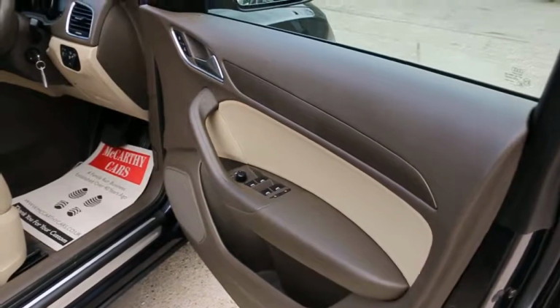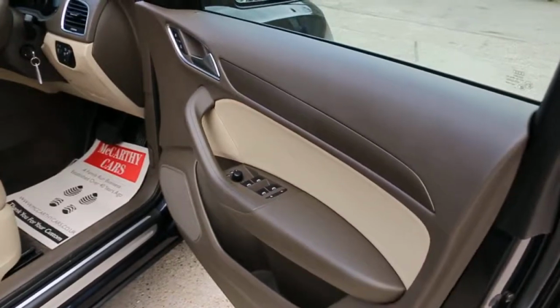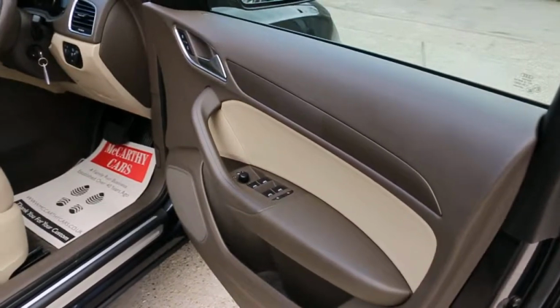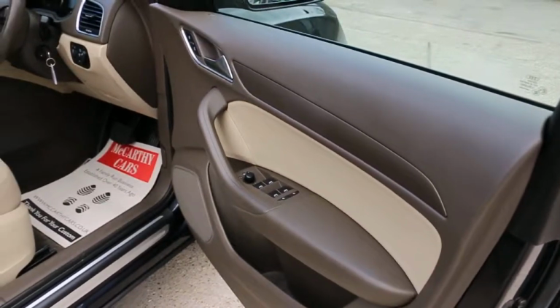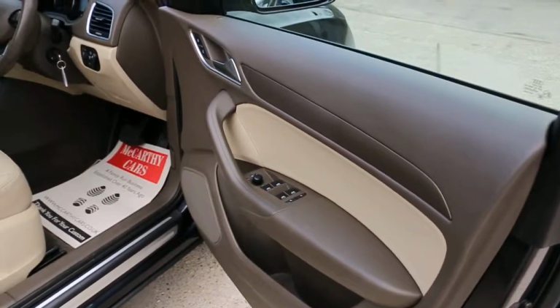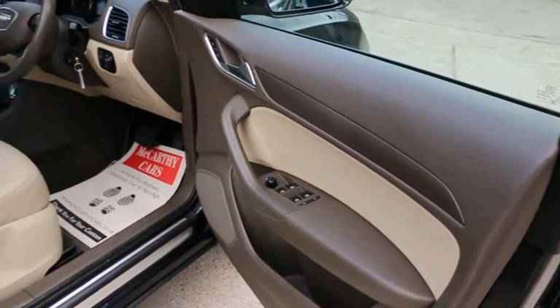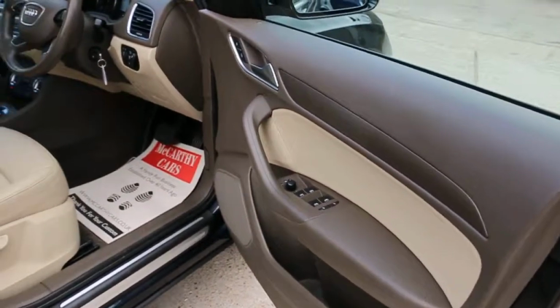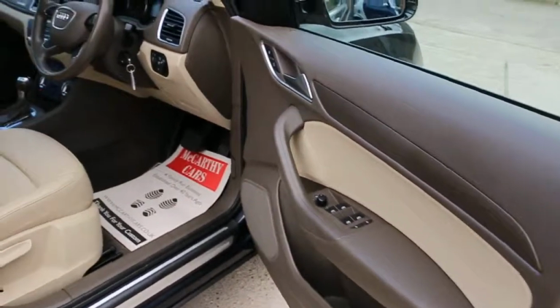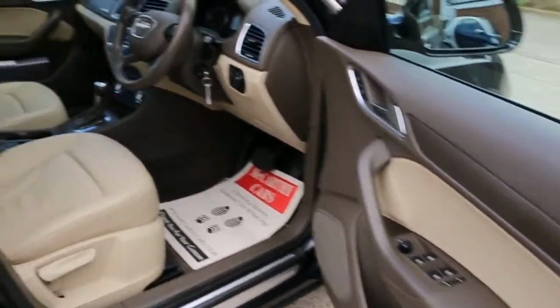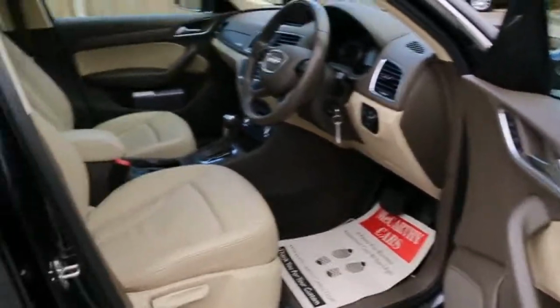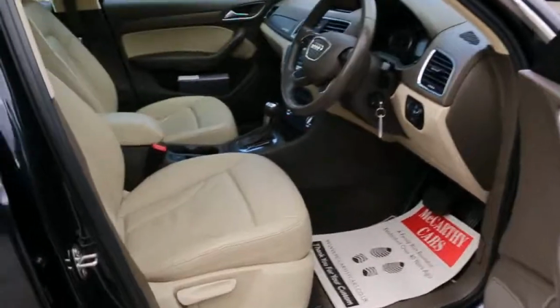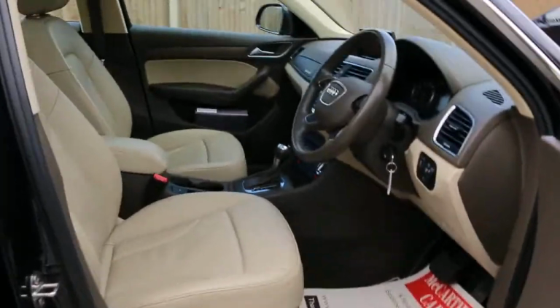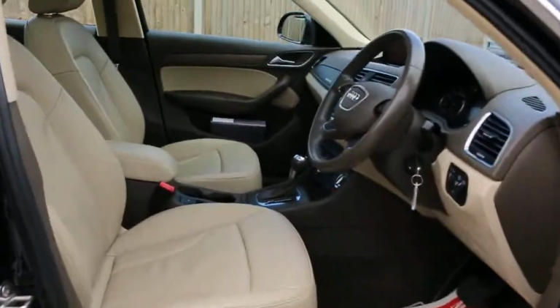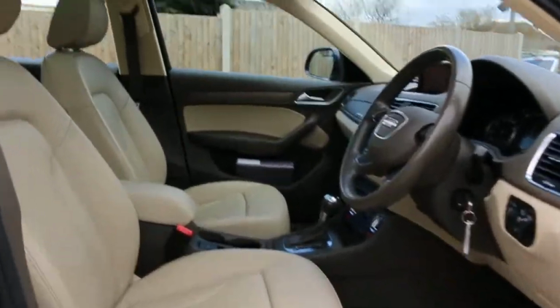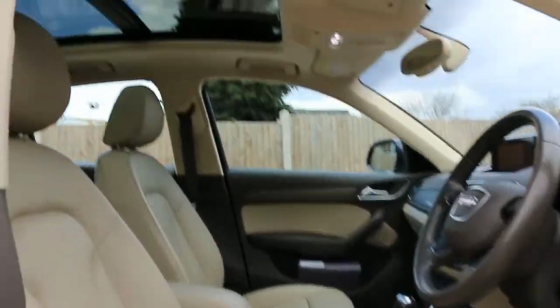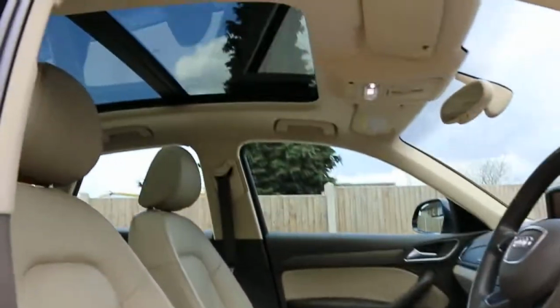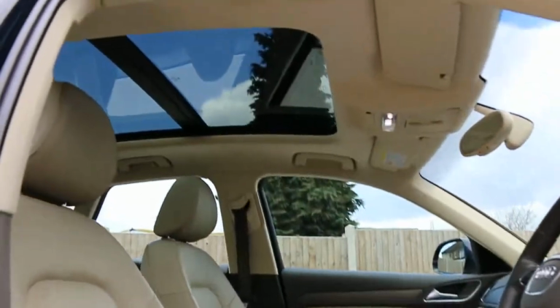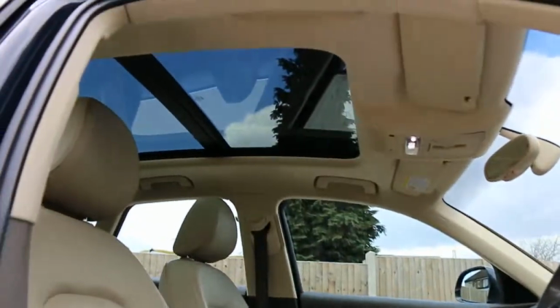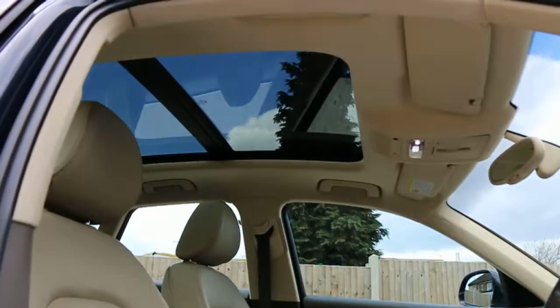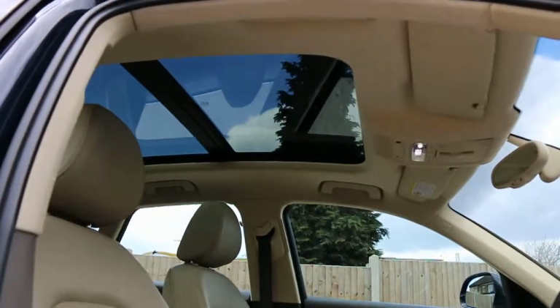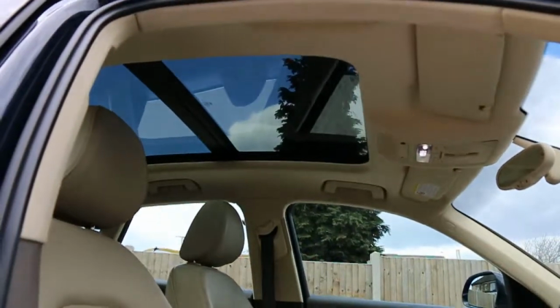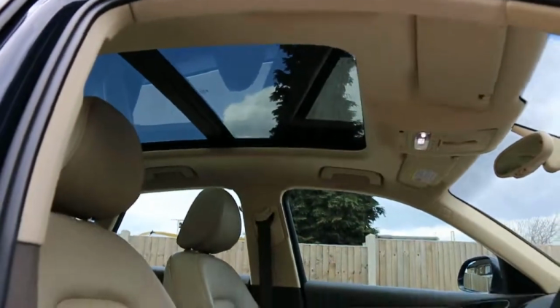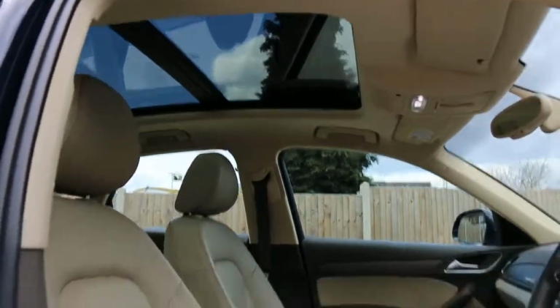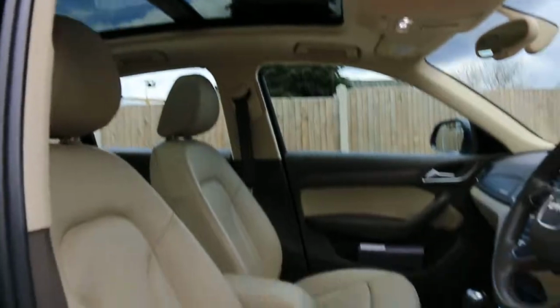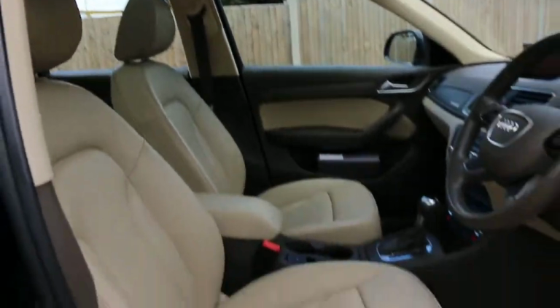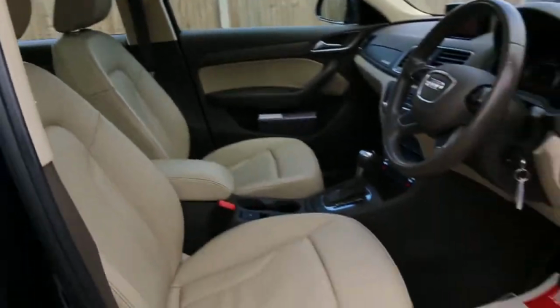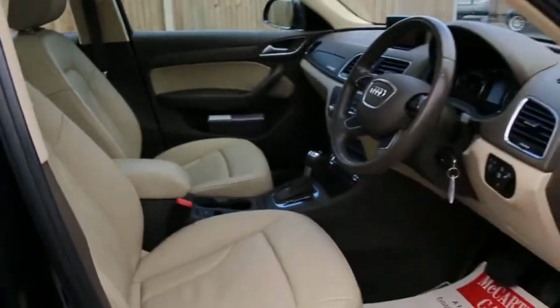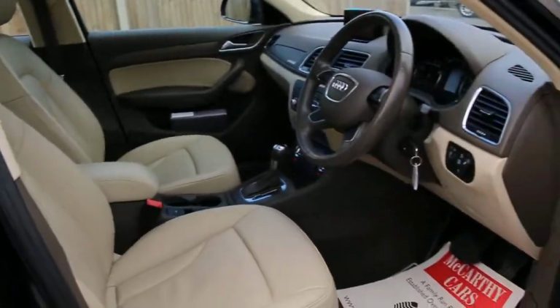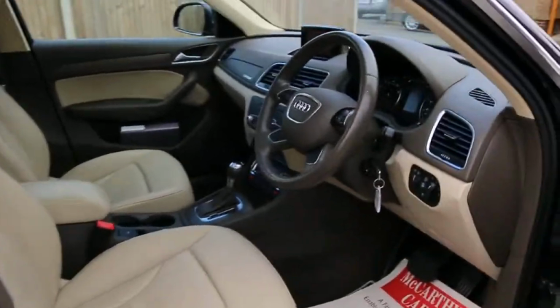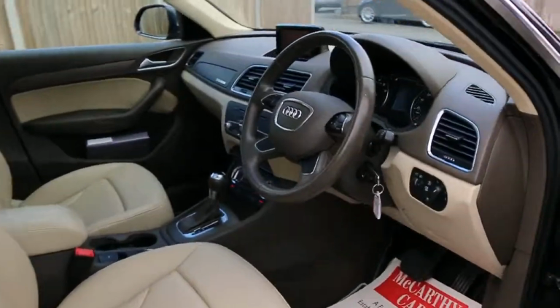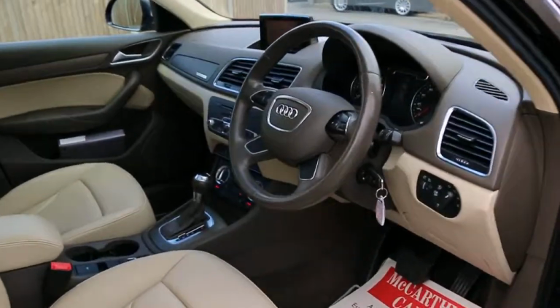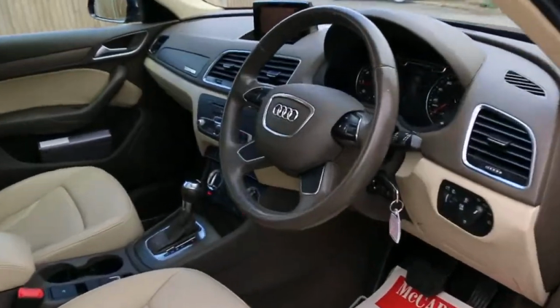Electric mirrors, folding mirrors, electric sunroof, and front auto headlights.